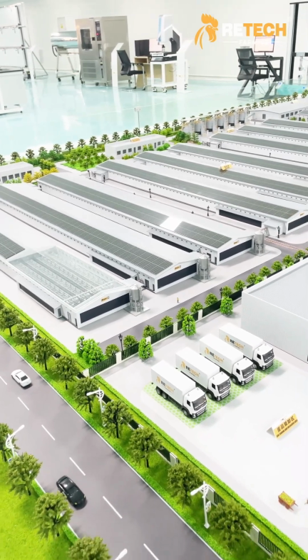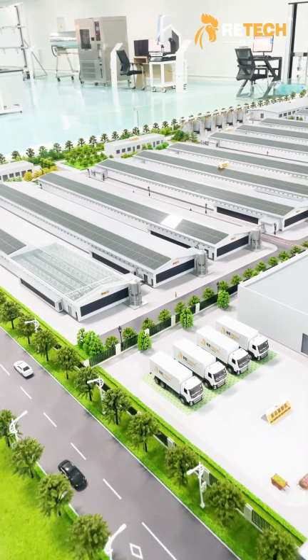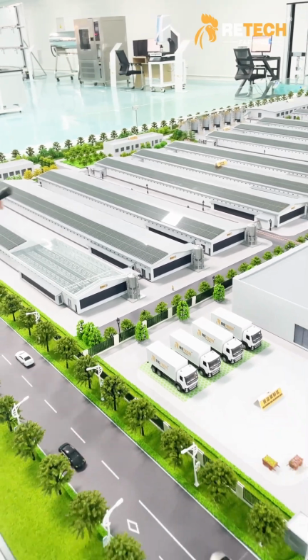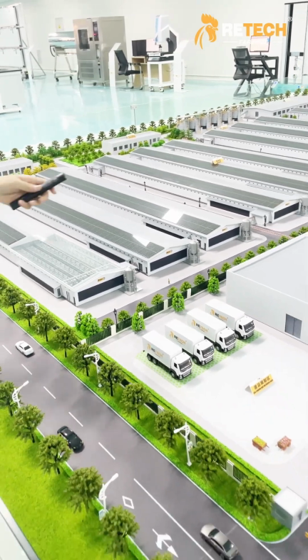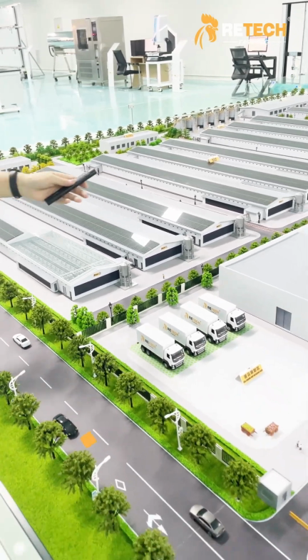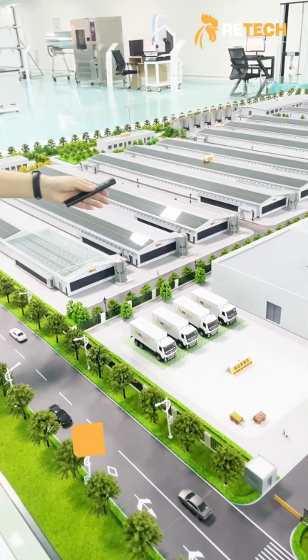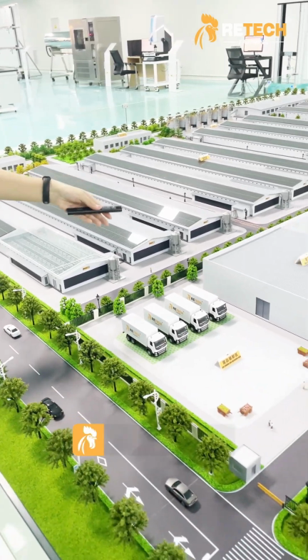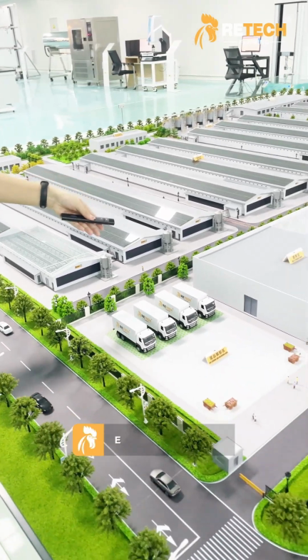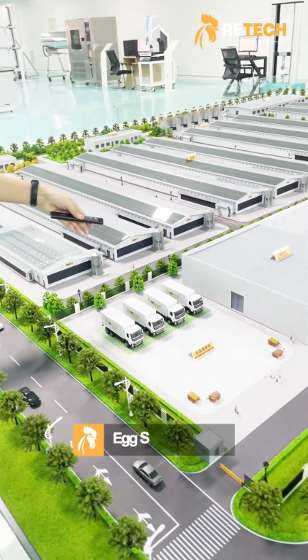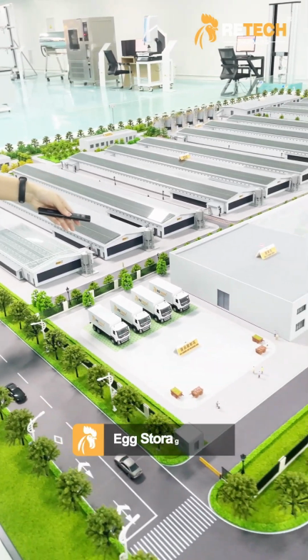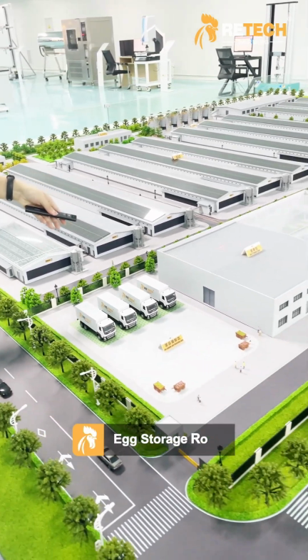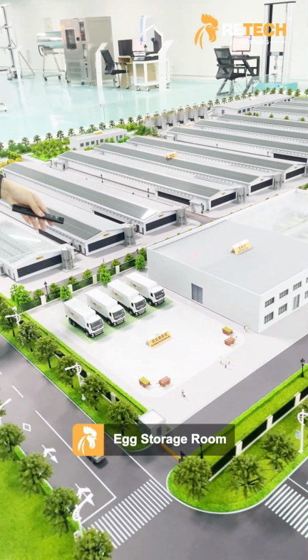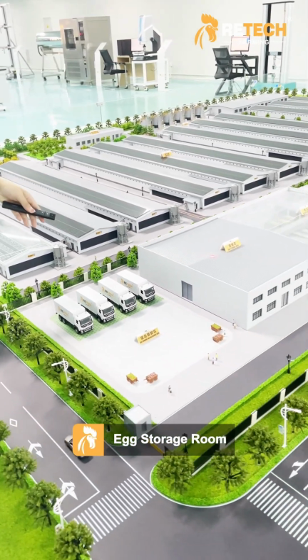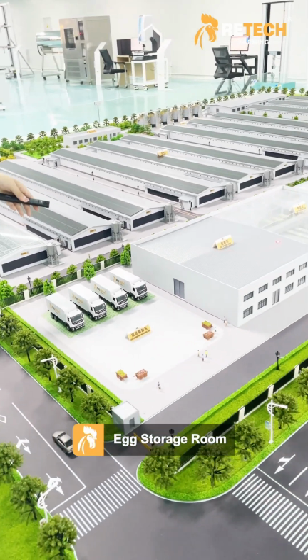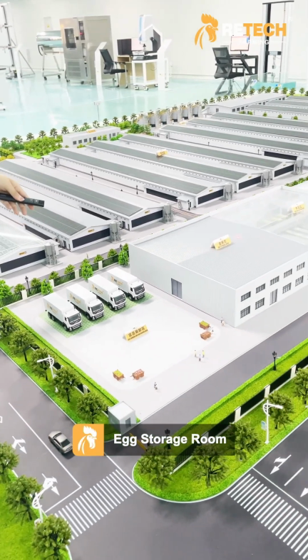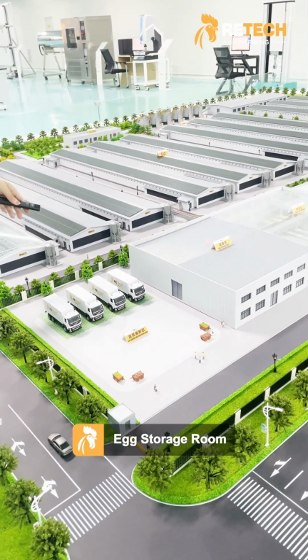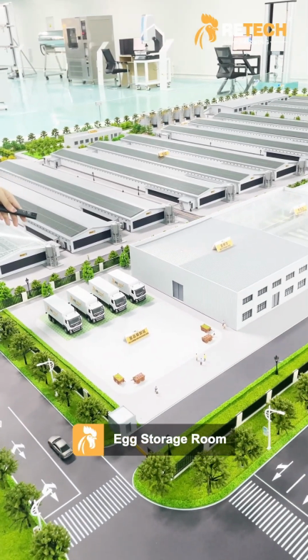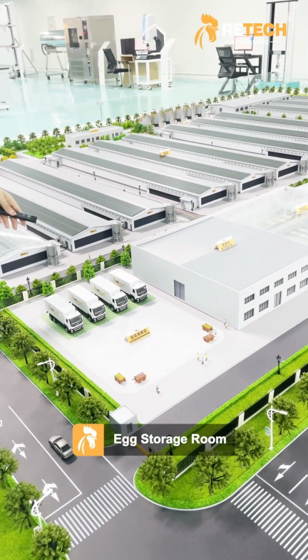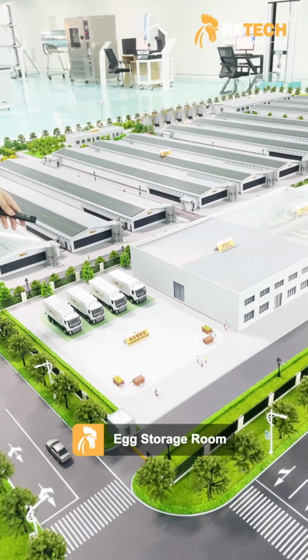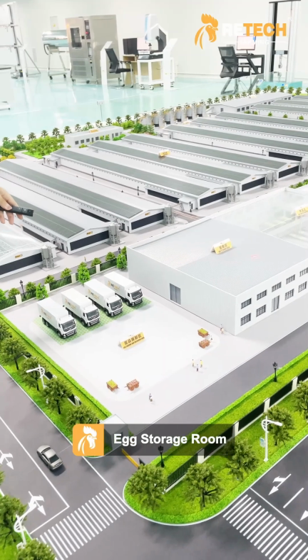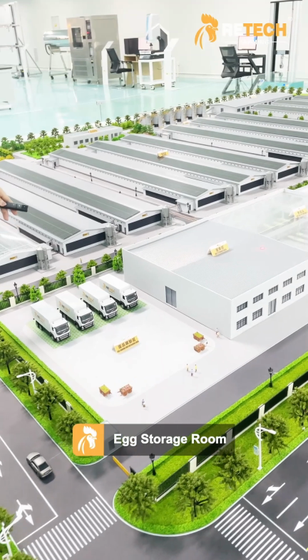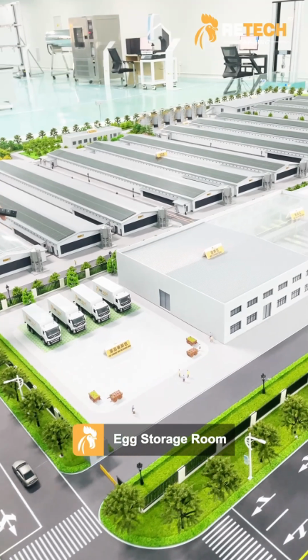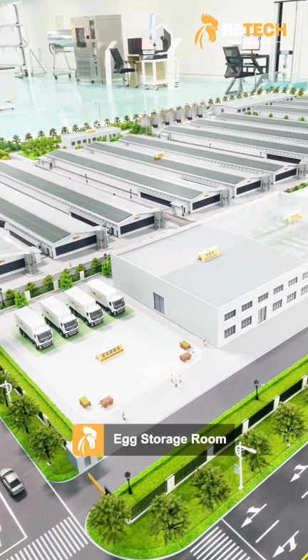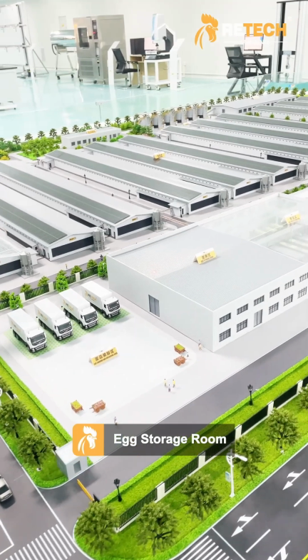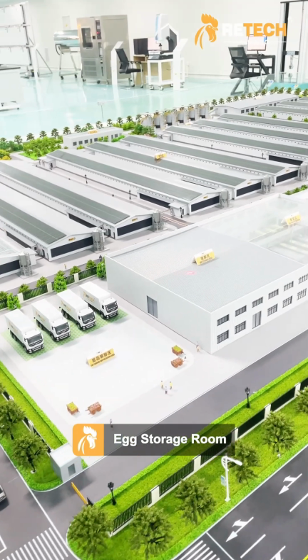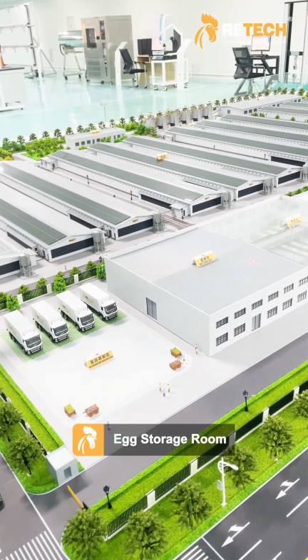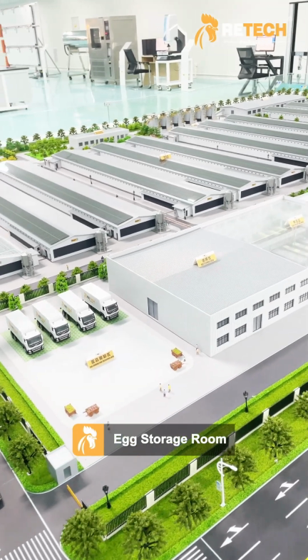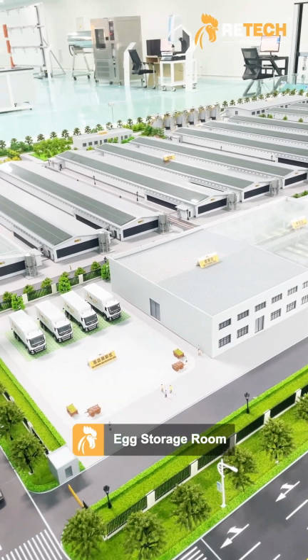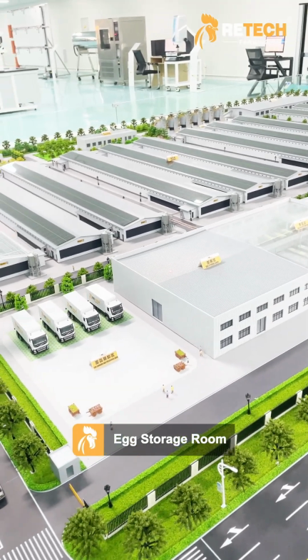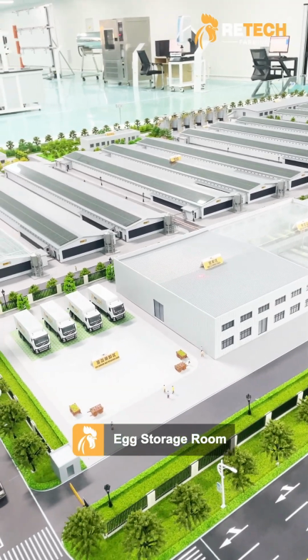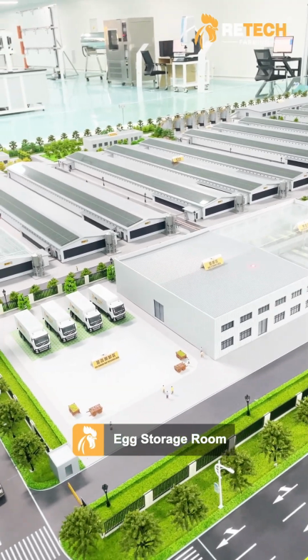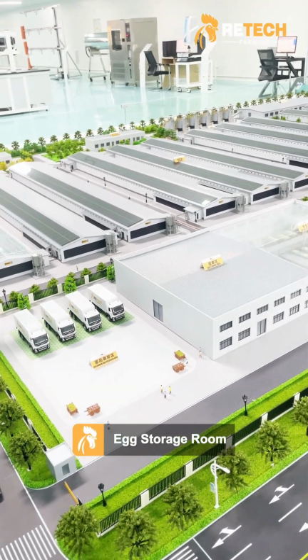And this is our egg storage room for egg collection.